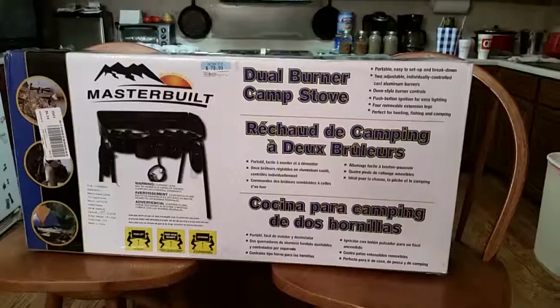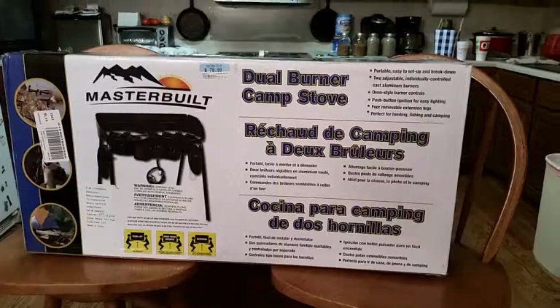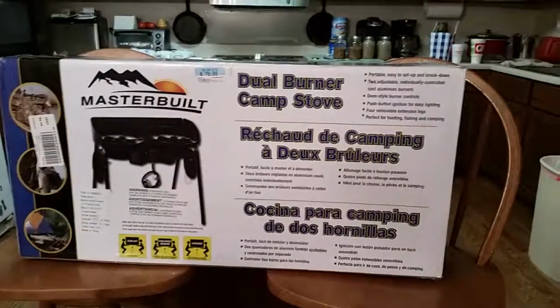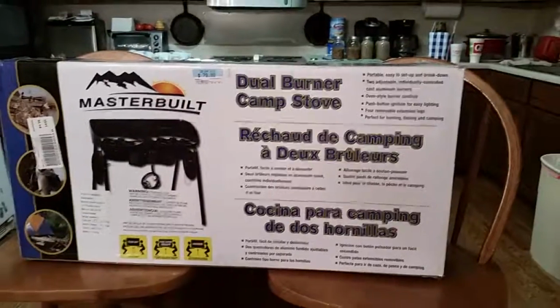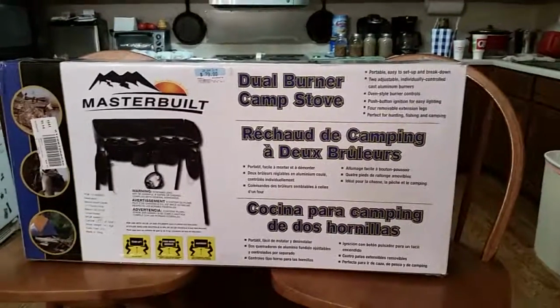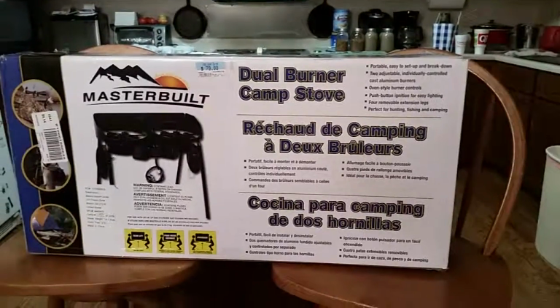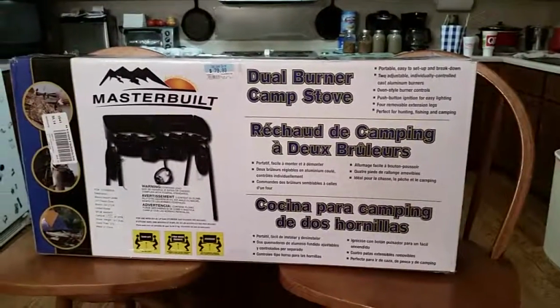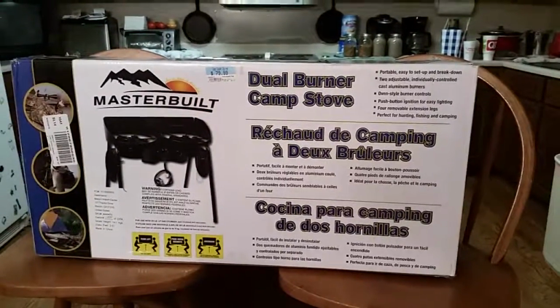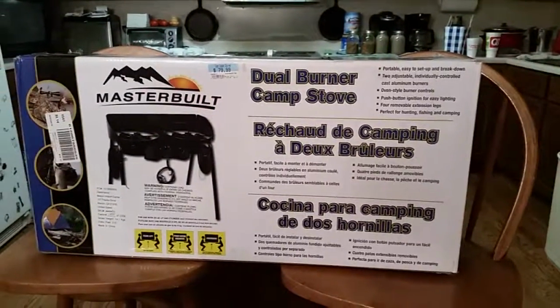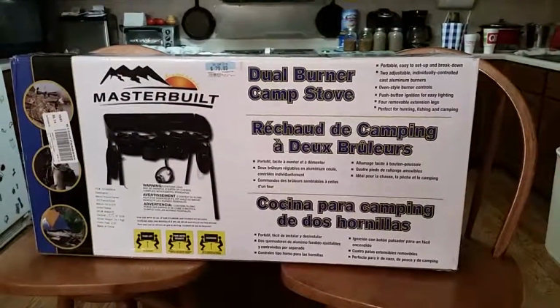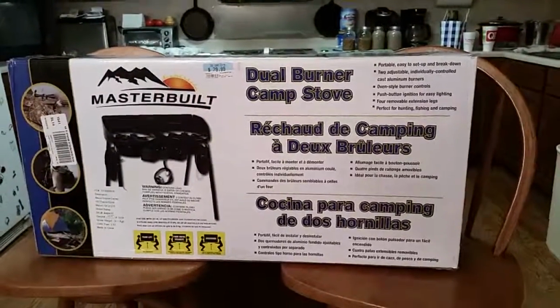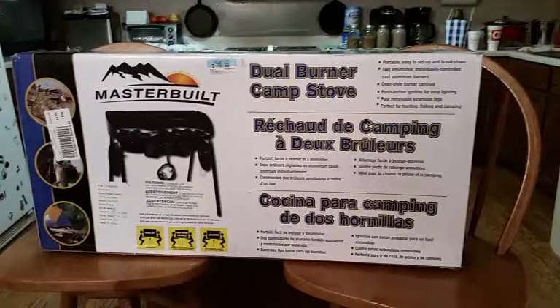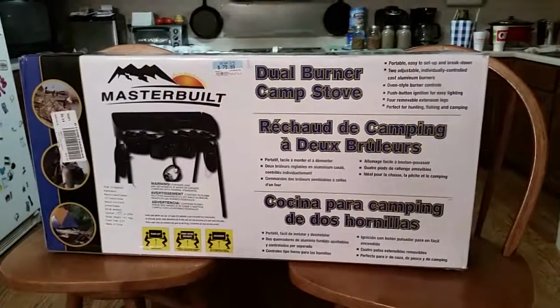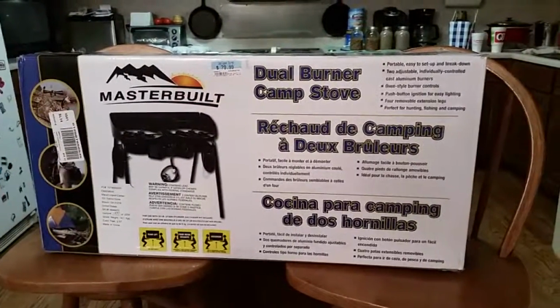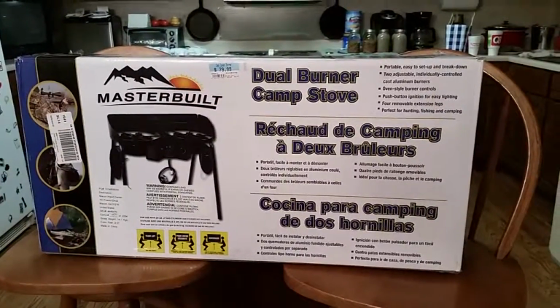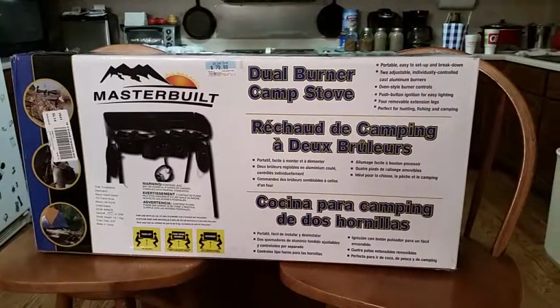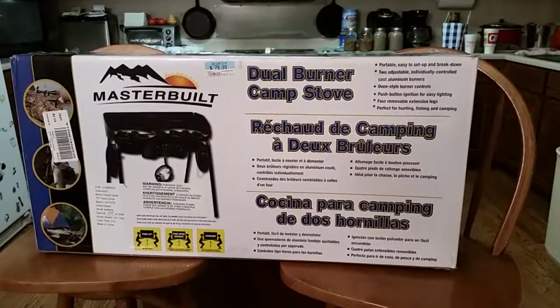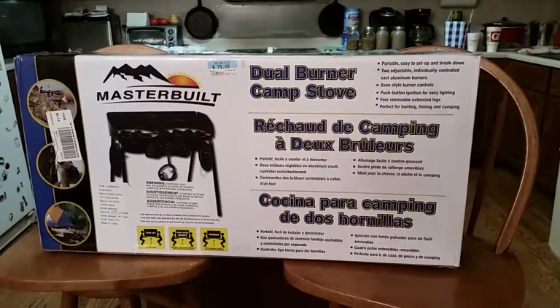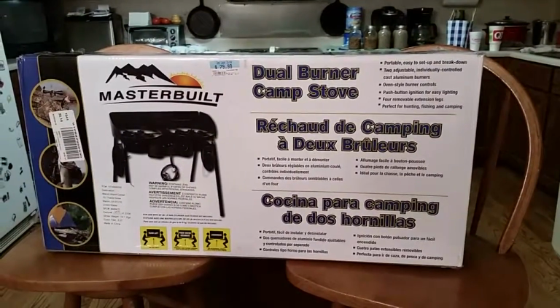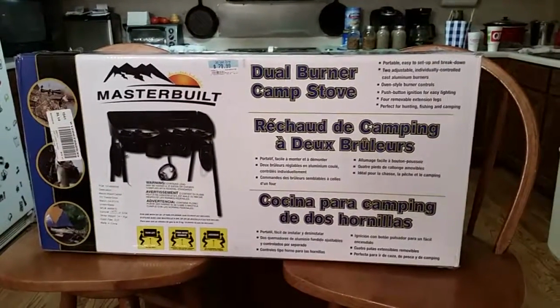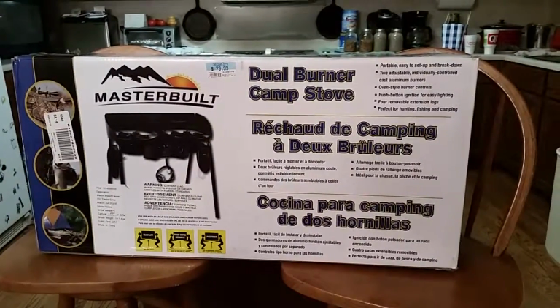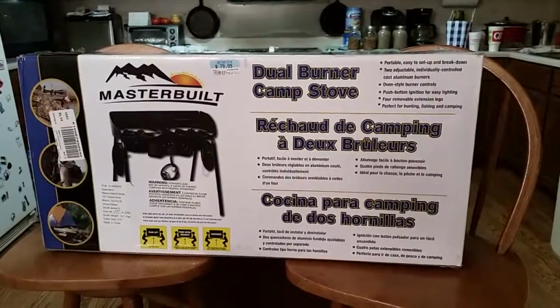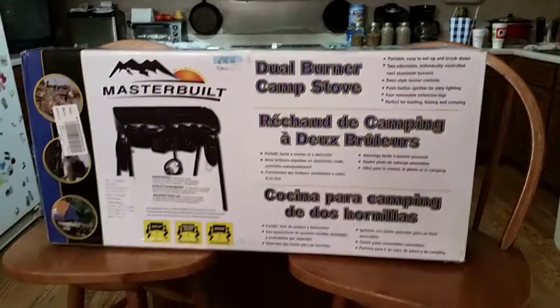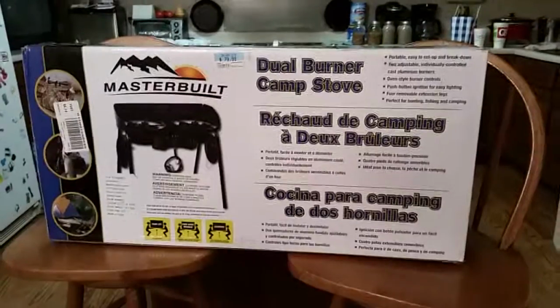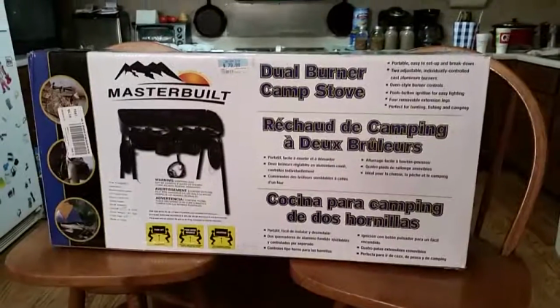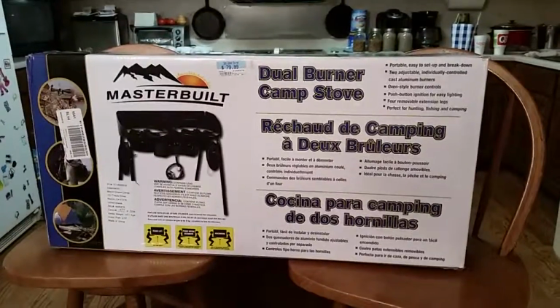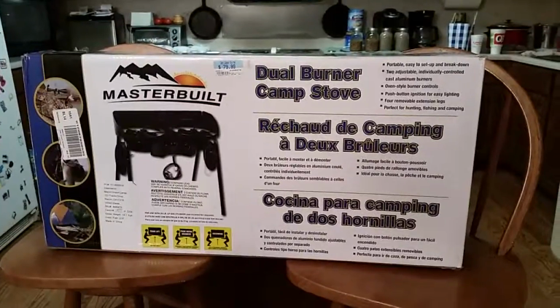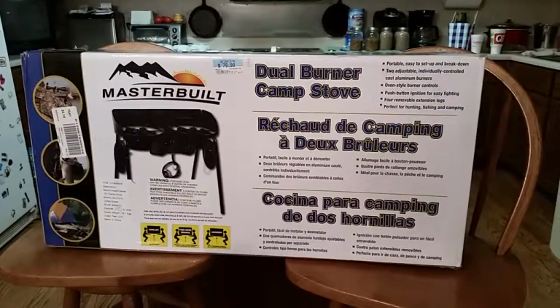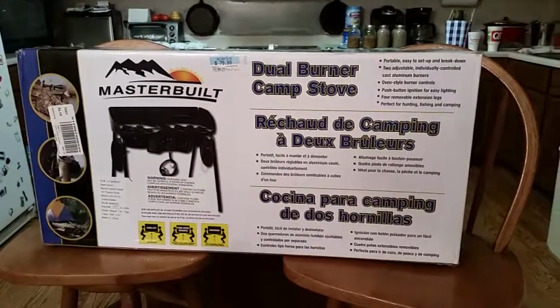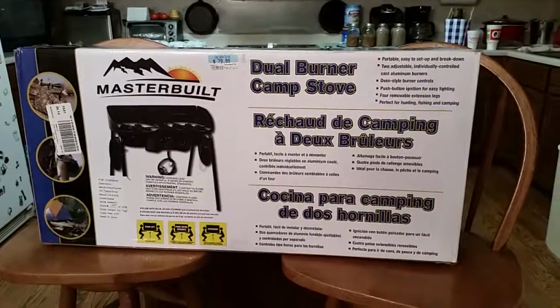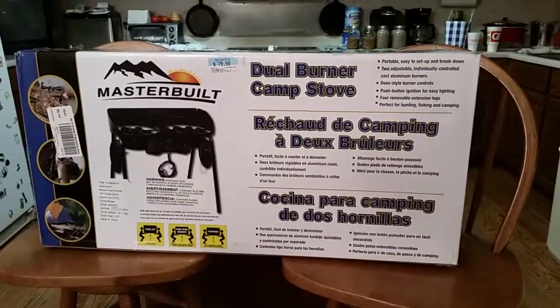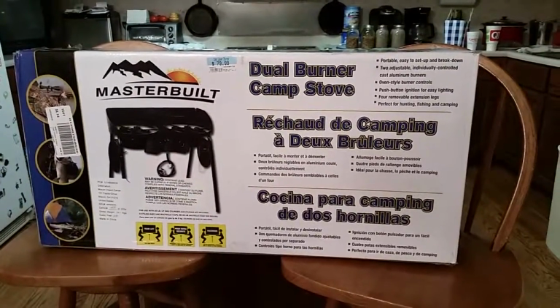Hi YouTube! I haven't done a video in forever, but today I'm playing with a new toy that I bought from Tractor Supply.